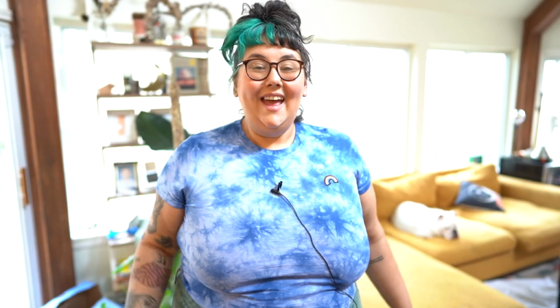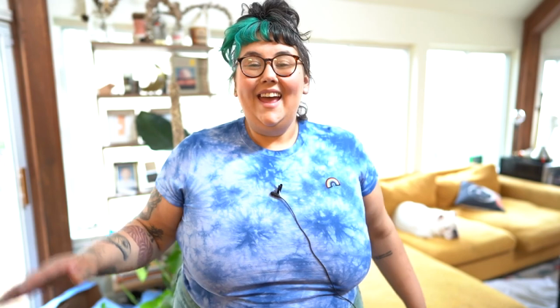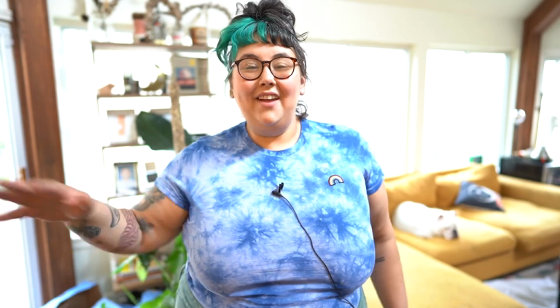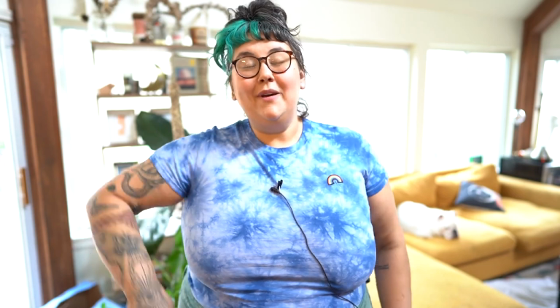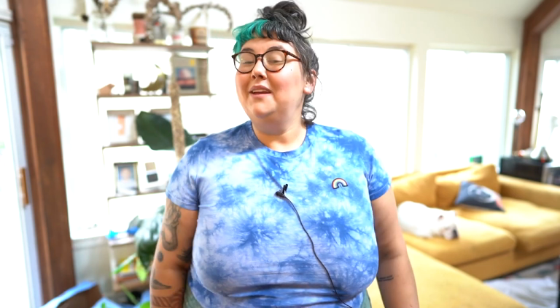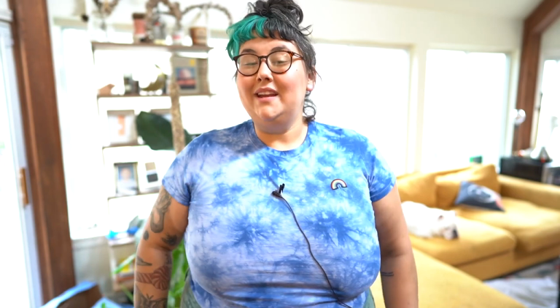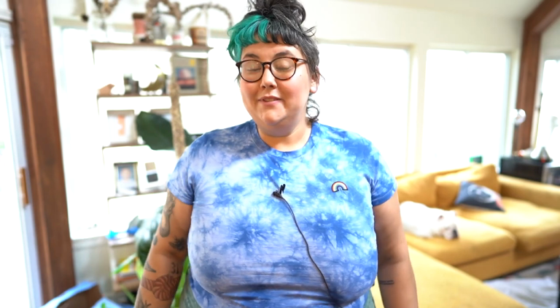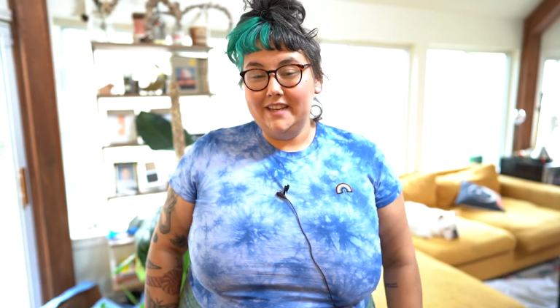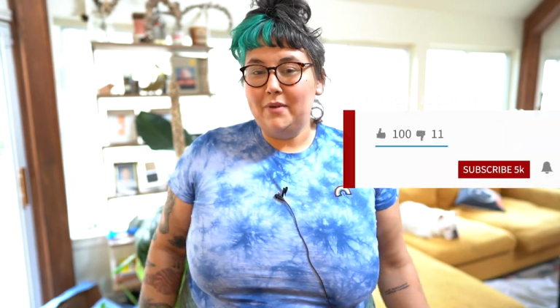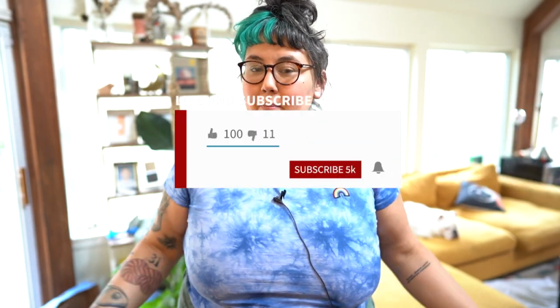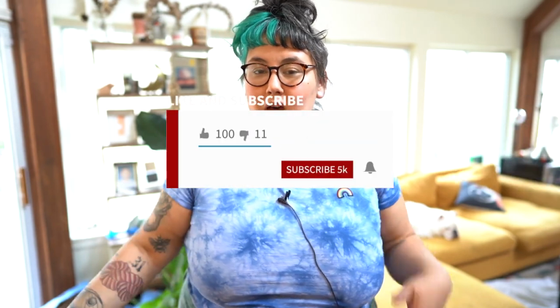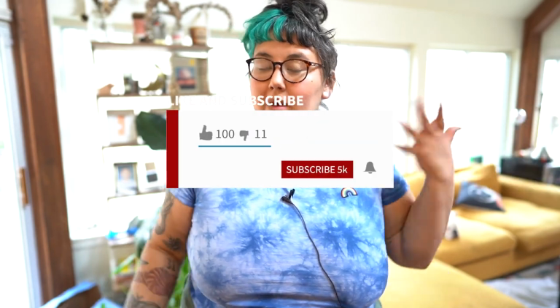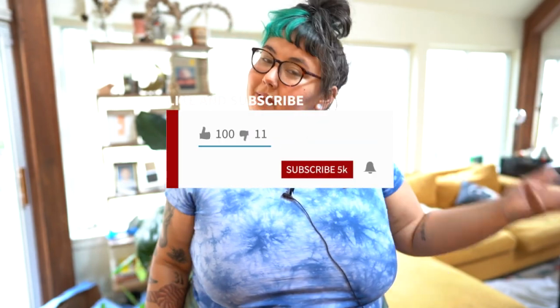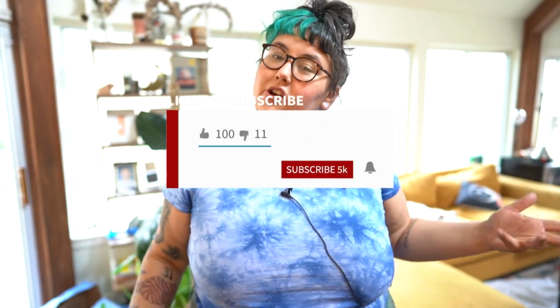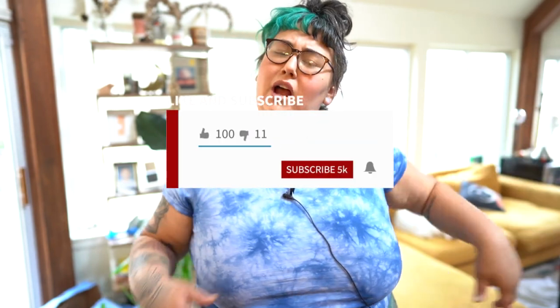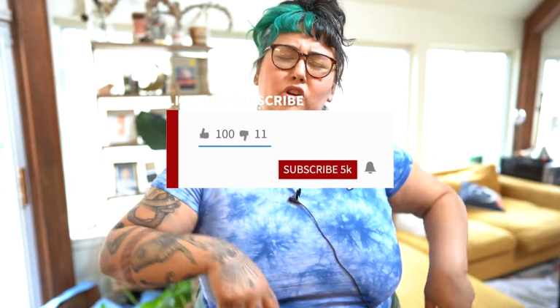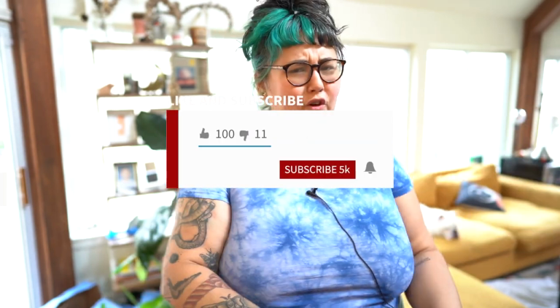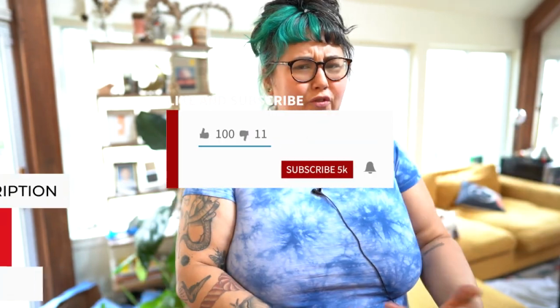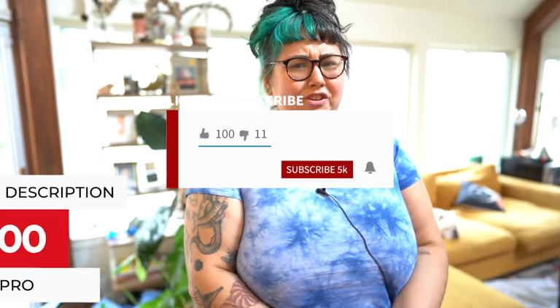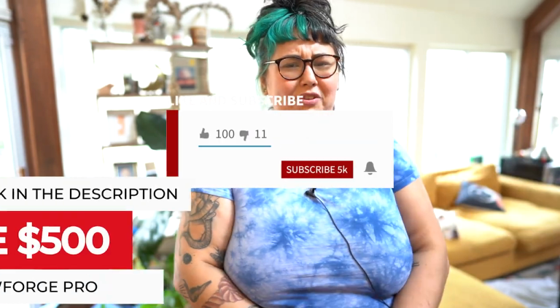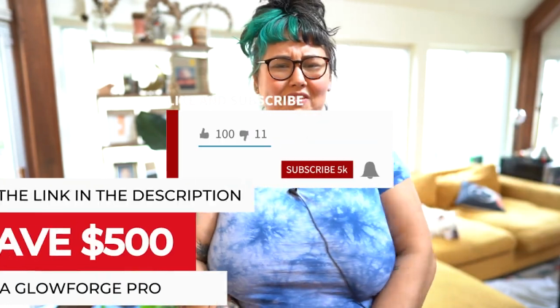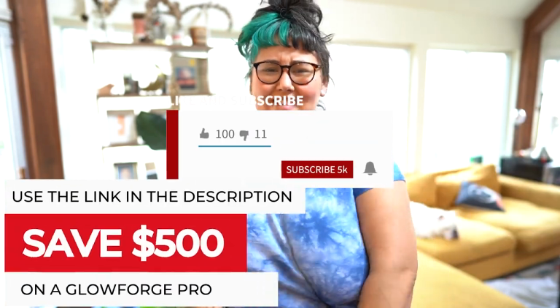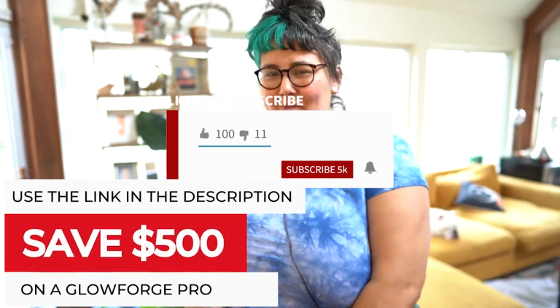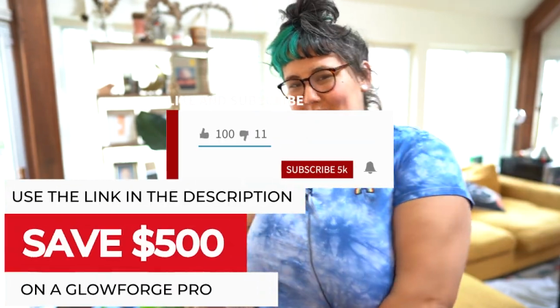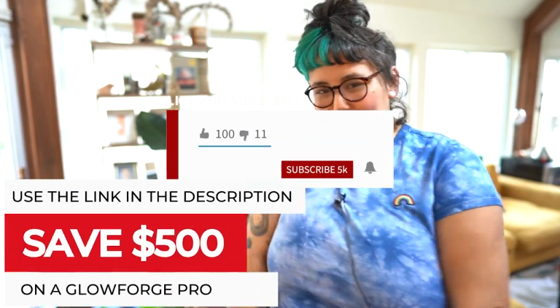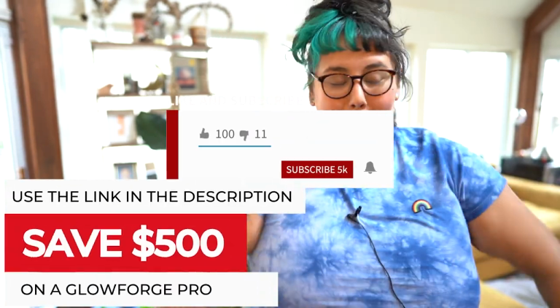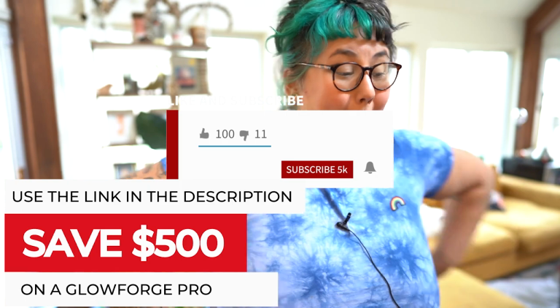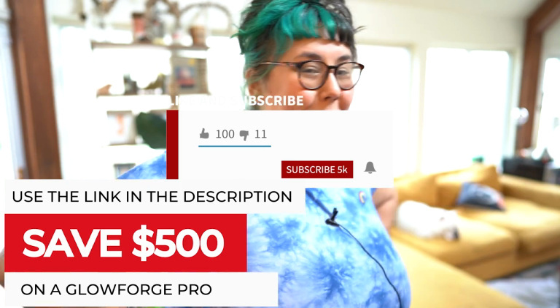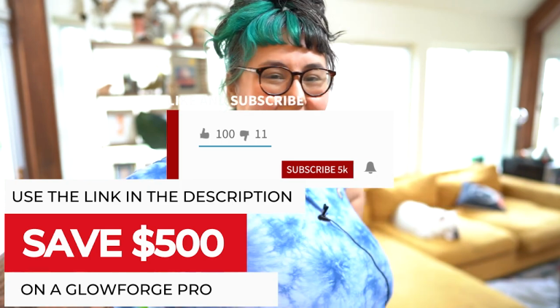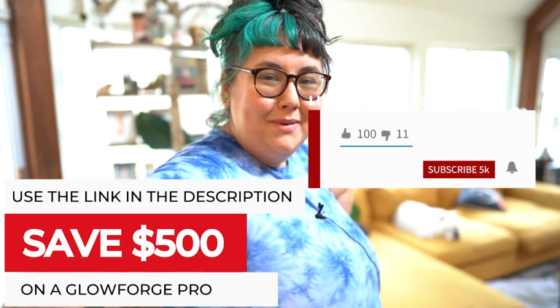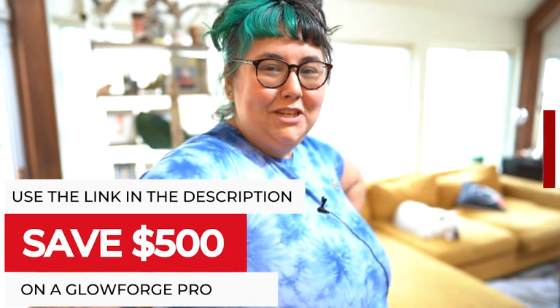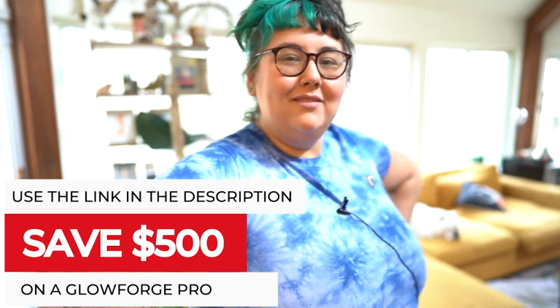Hey everybody, my name is Sam. I'm a mom, I'm a maker, I'm a glow cord enthusiast, and I'm also back on my channel.